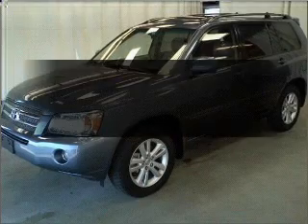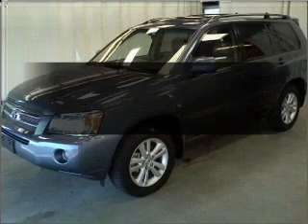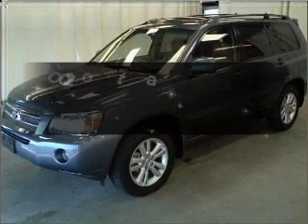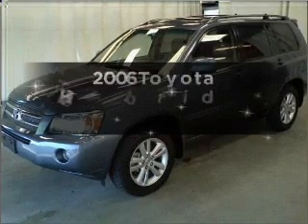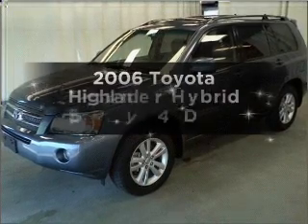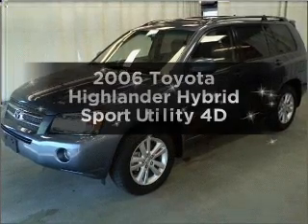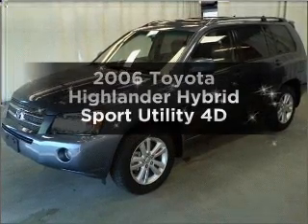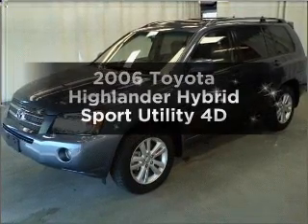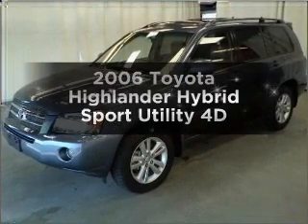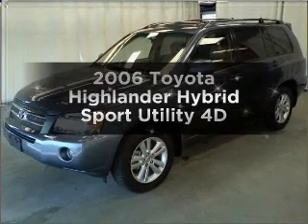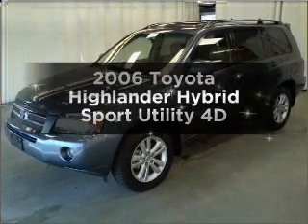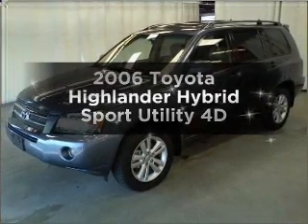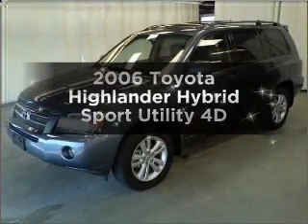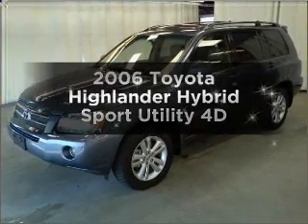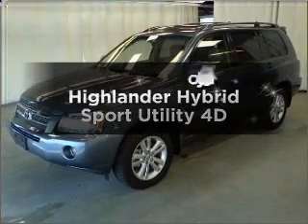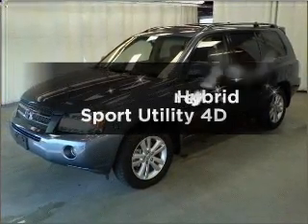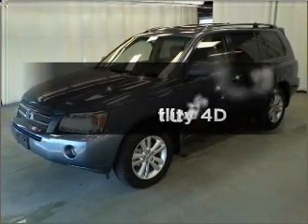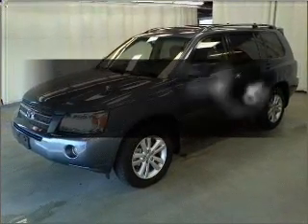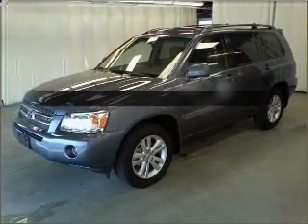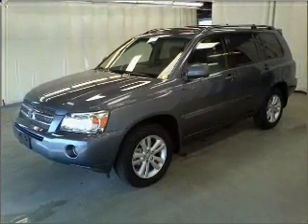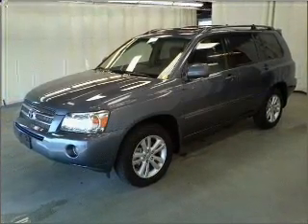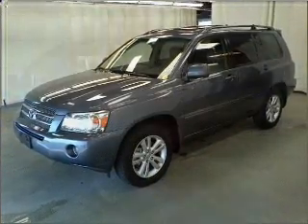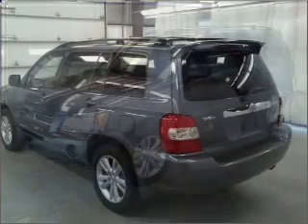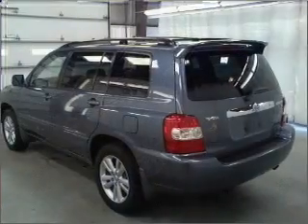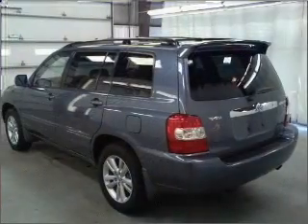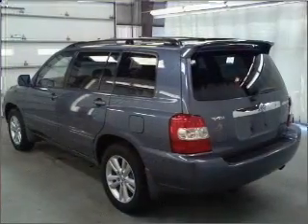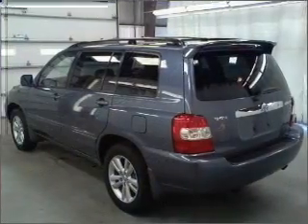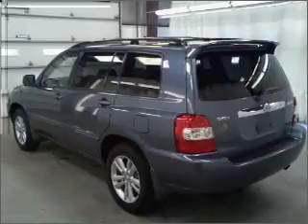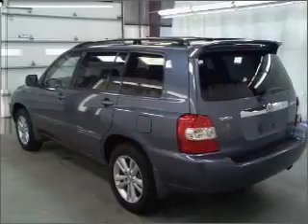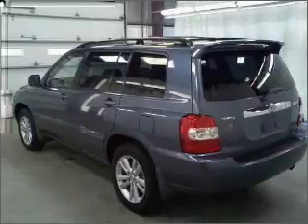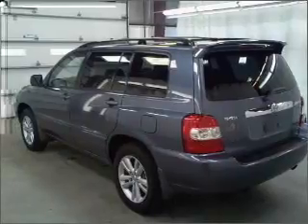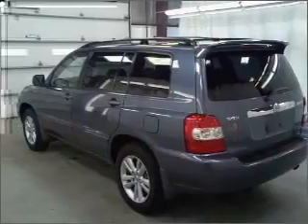Presenting the 2006 Toyota Highlander. If you're looking for a first-rate auto, this one could be yours today.